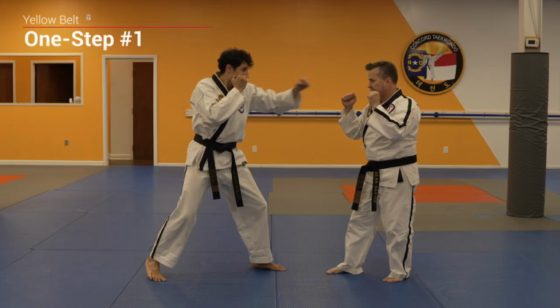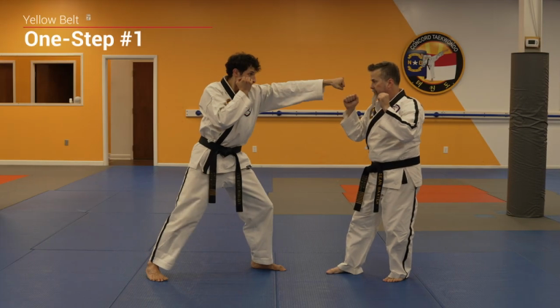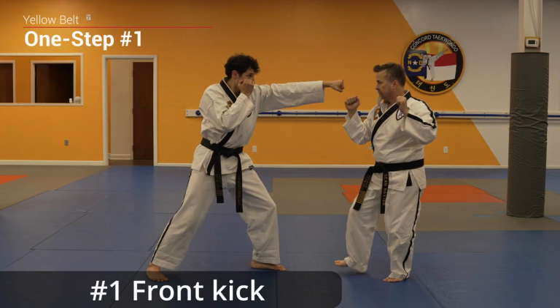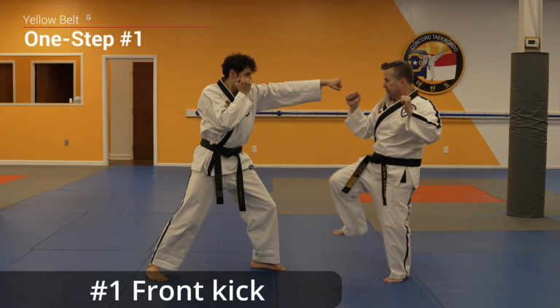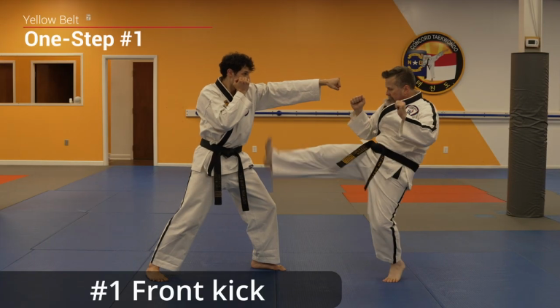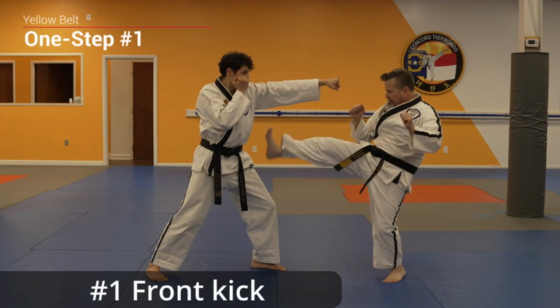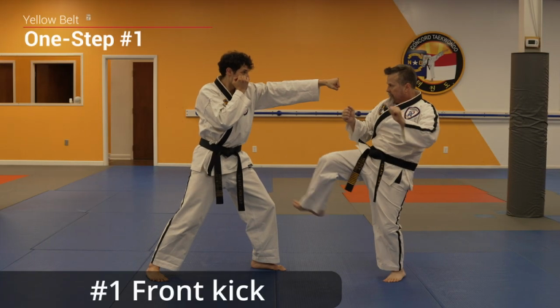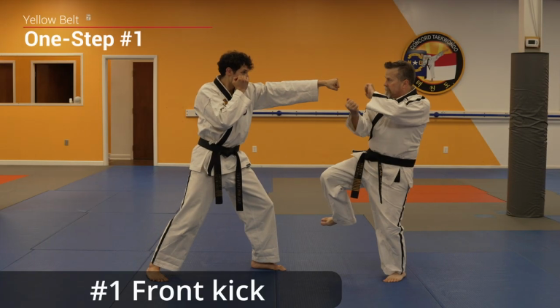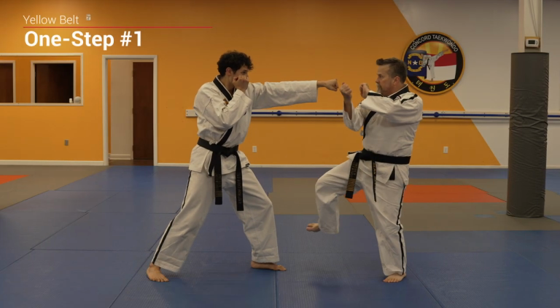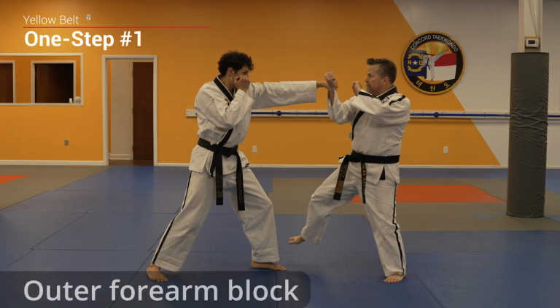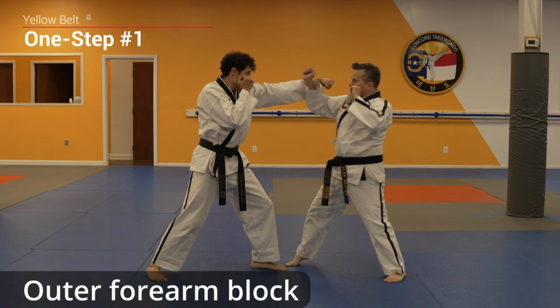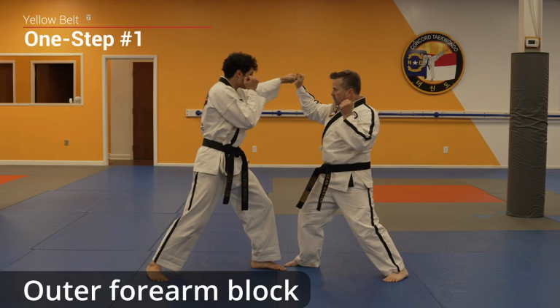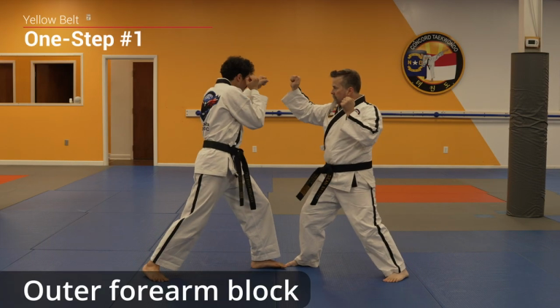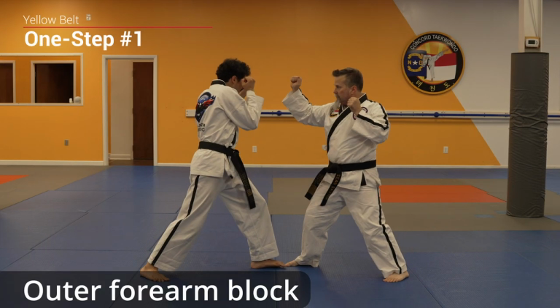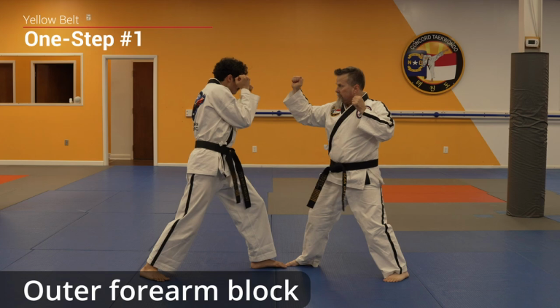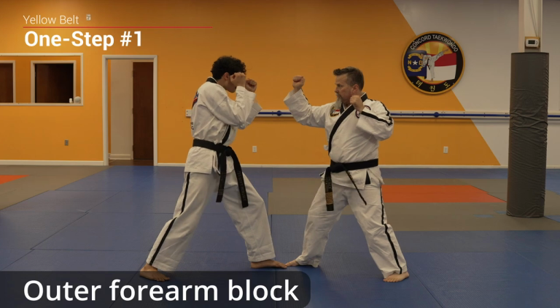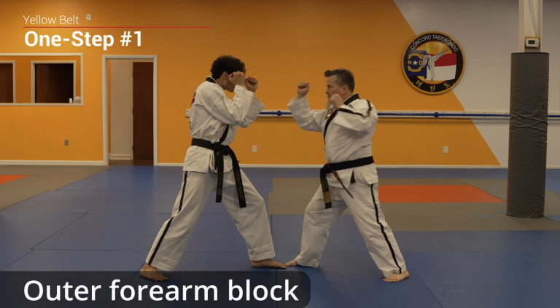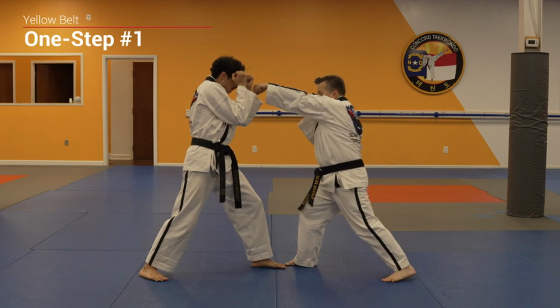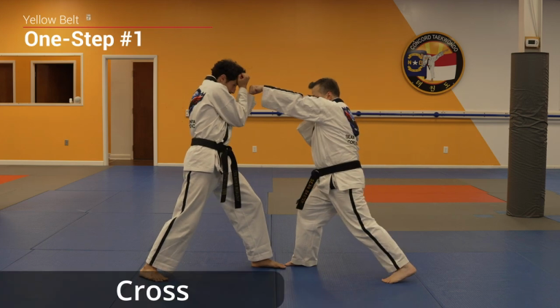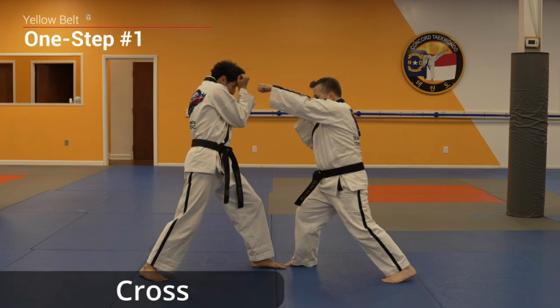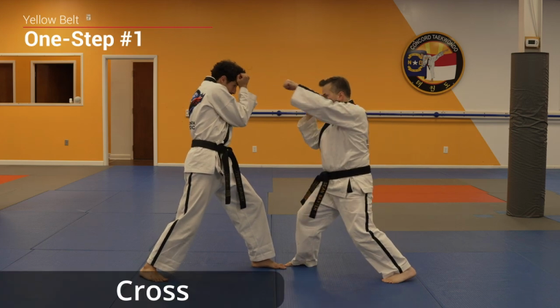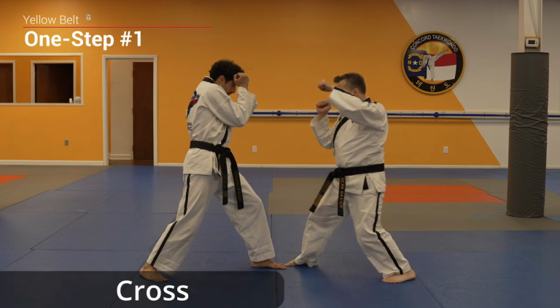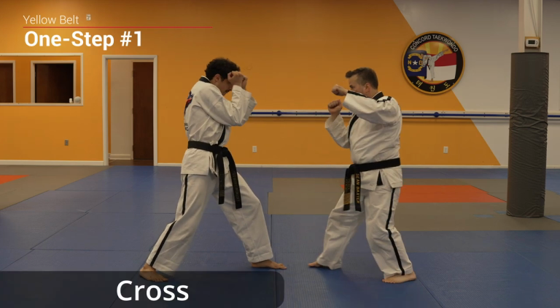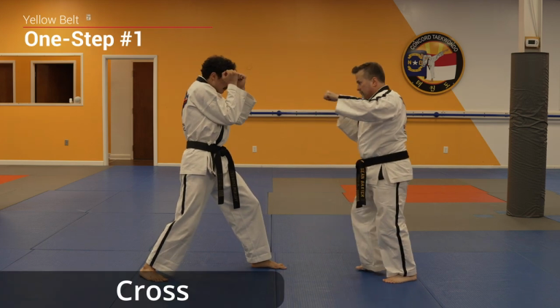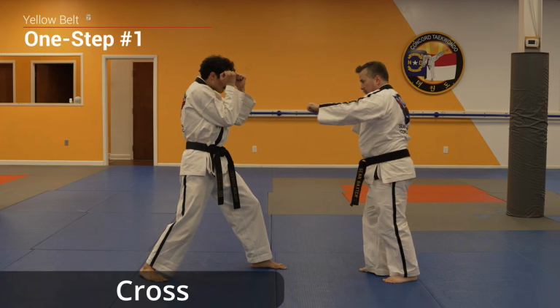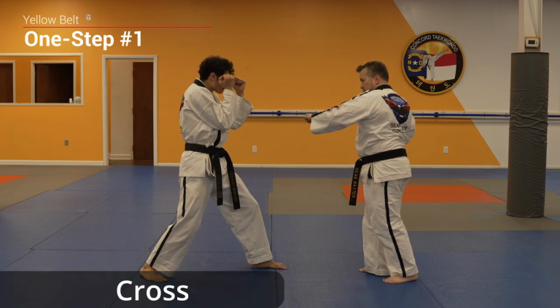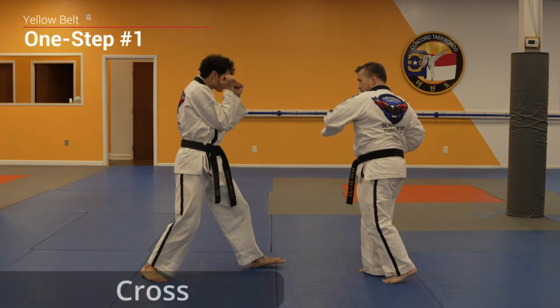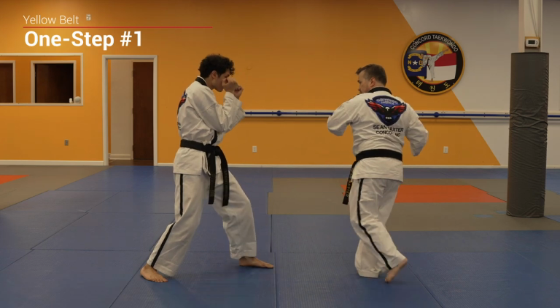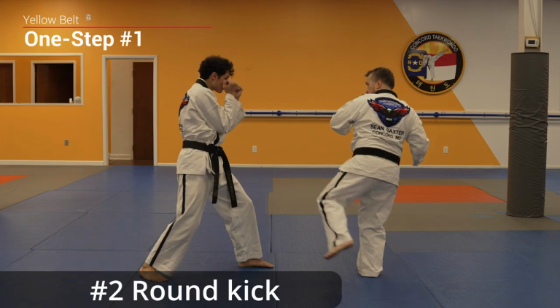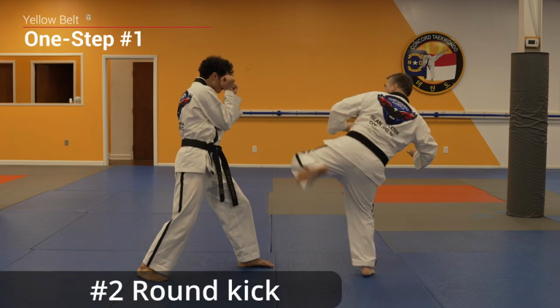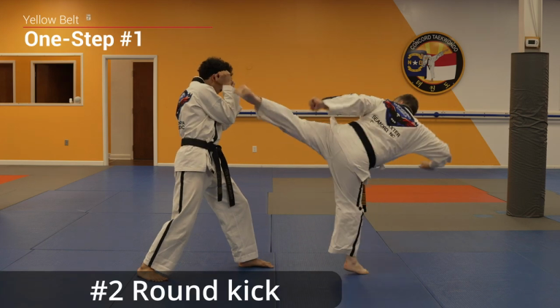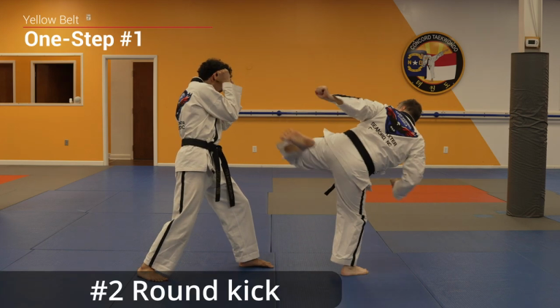Front kick, outer forearm block, cross, round kick.